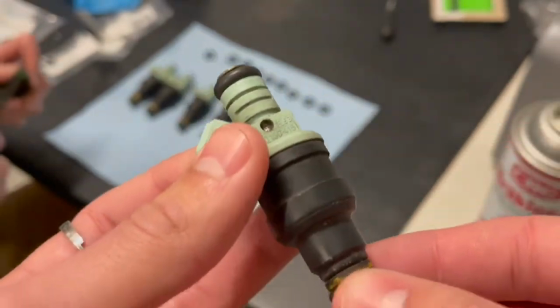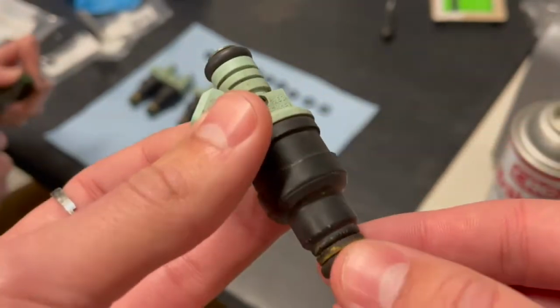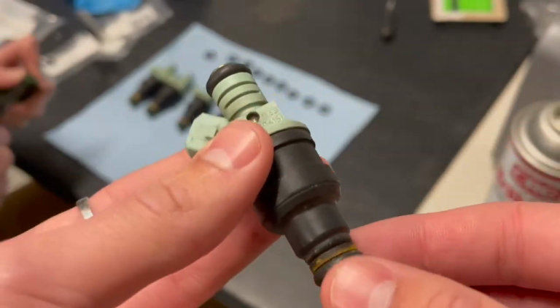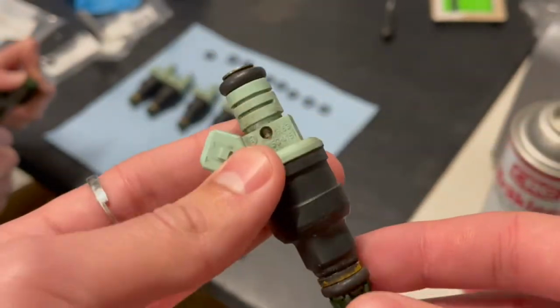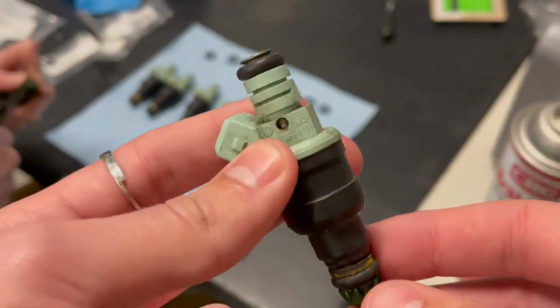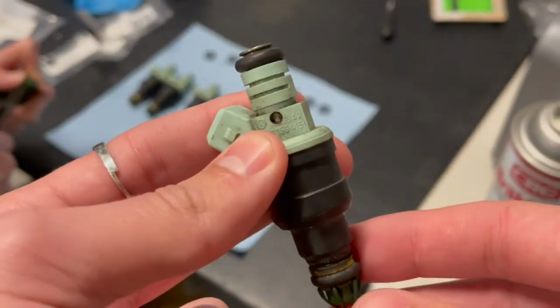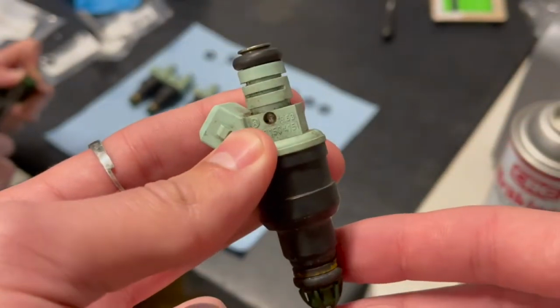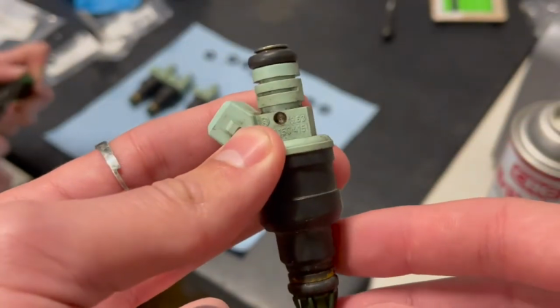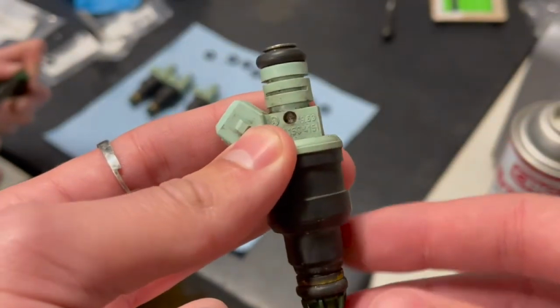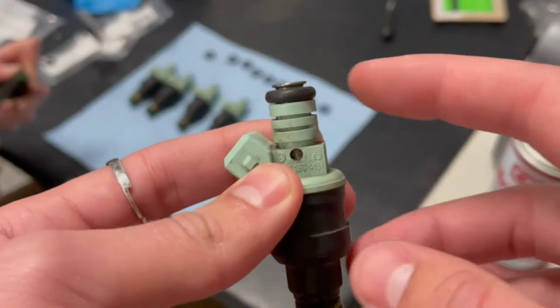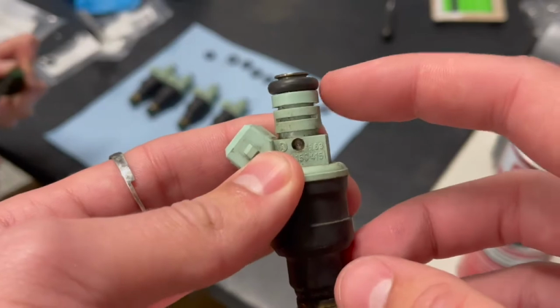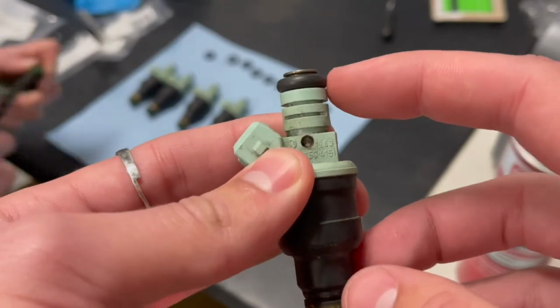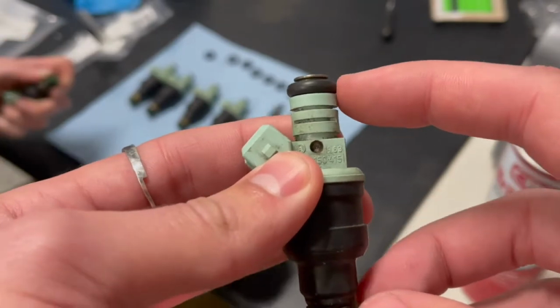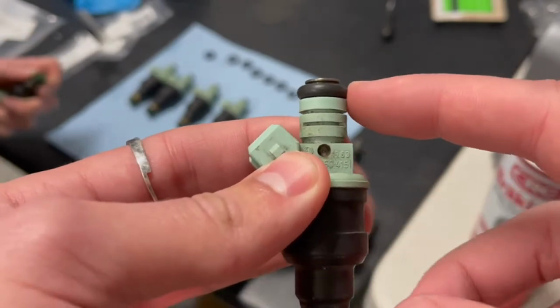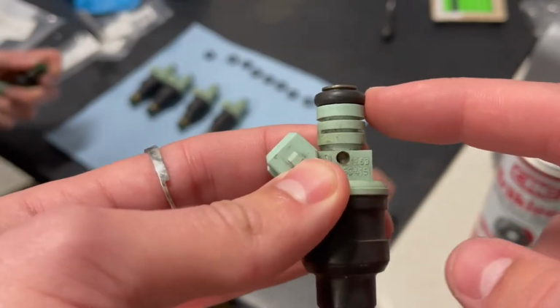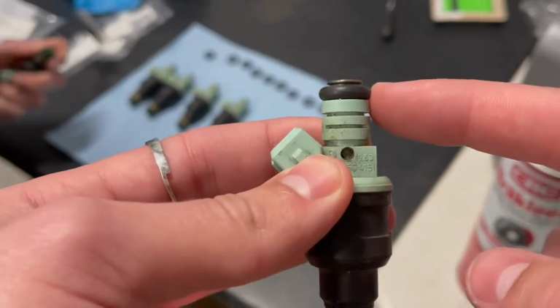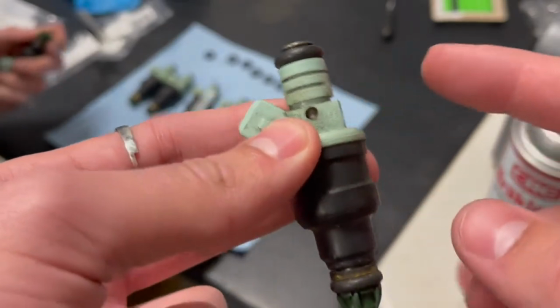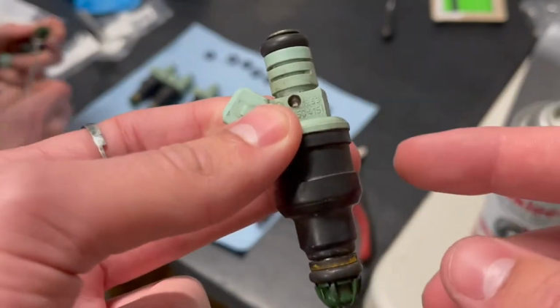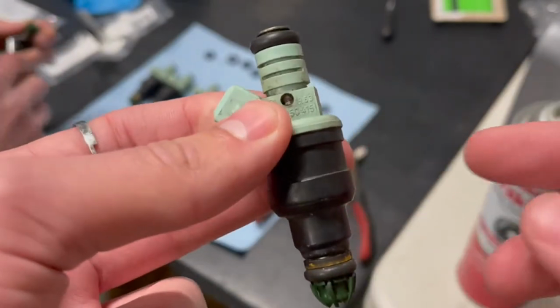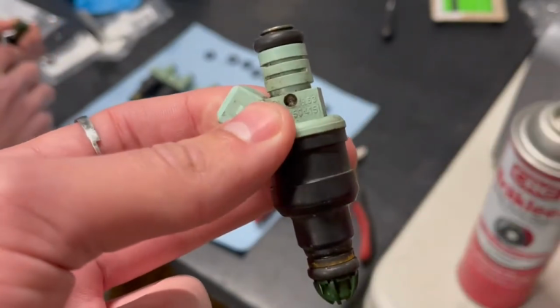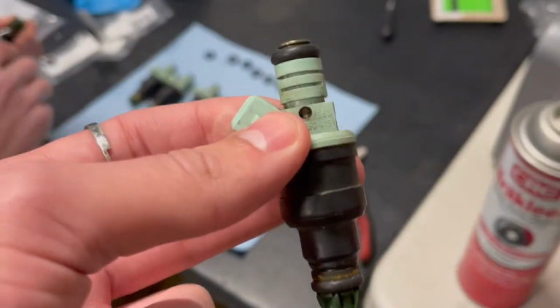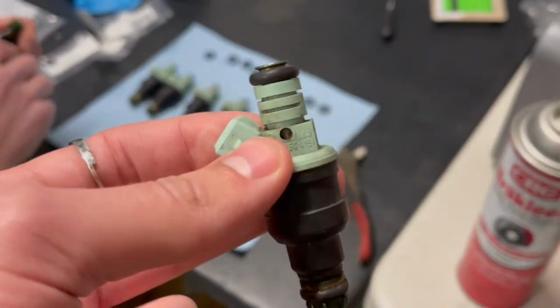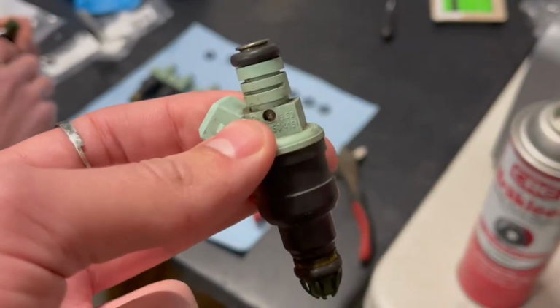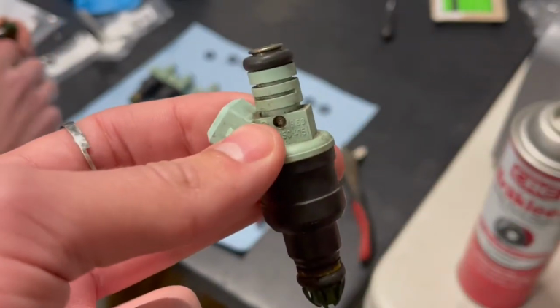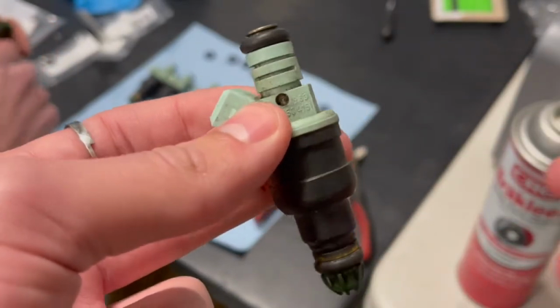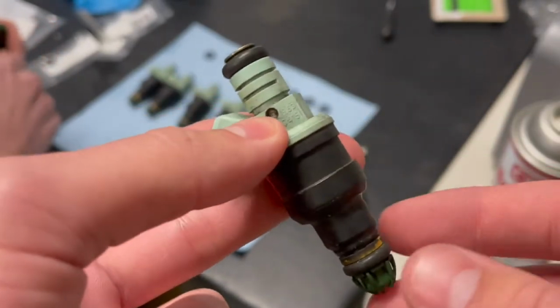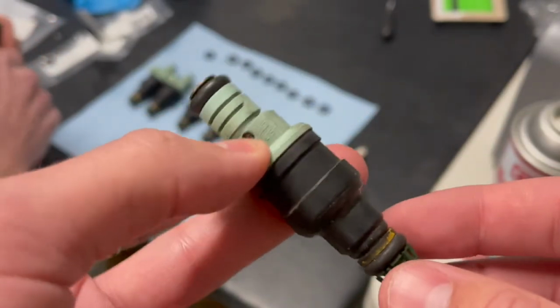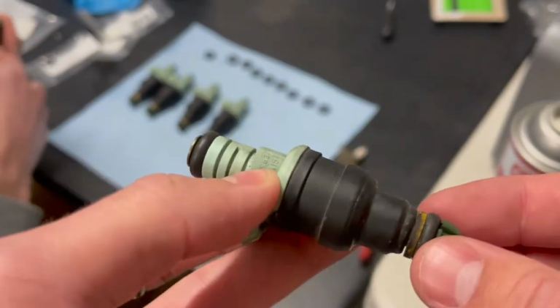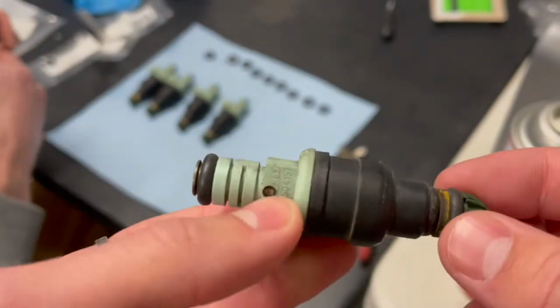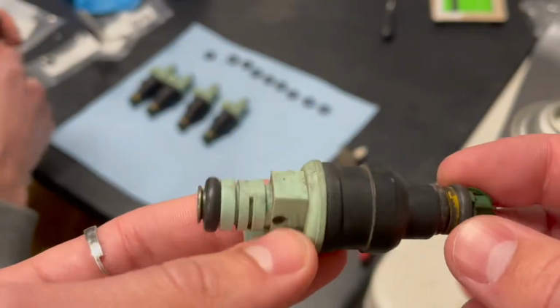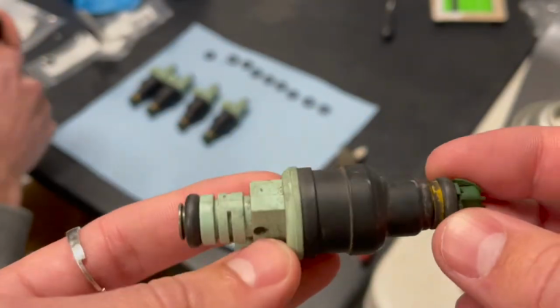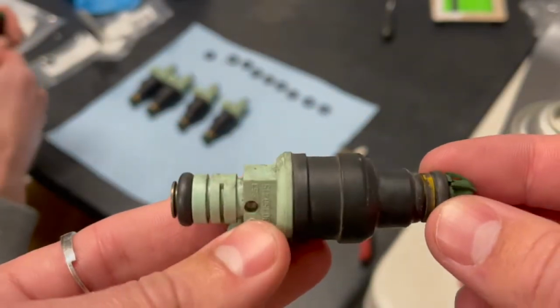After that you're going to take new o-rings and you're going to lubricate them with oil or a silicone based grease, and then put on the new o-rings.